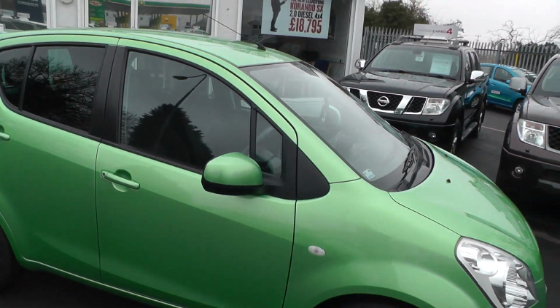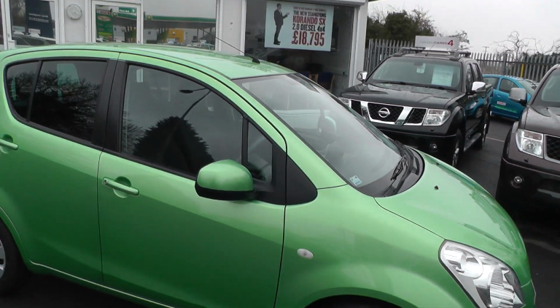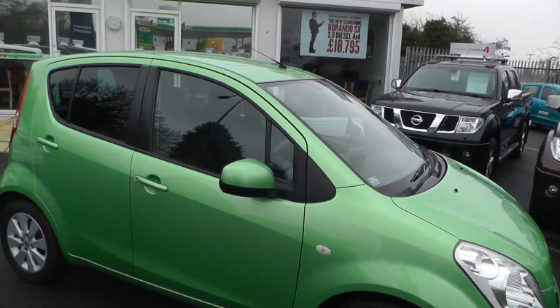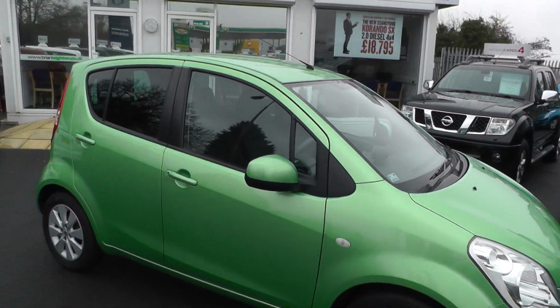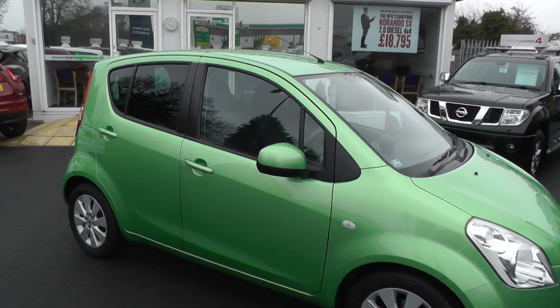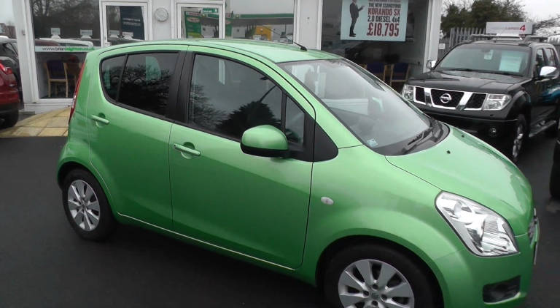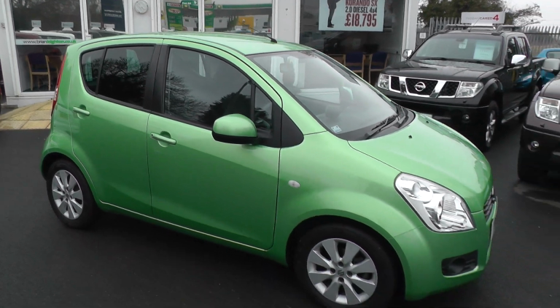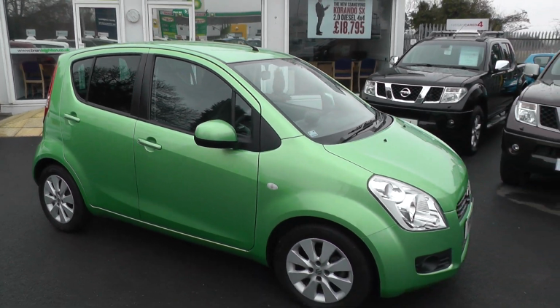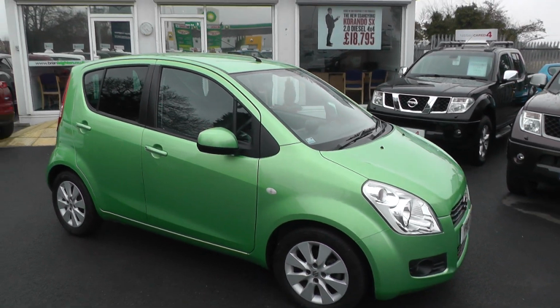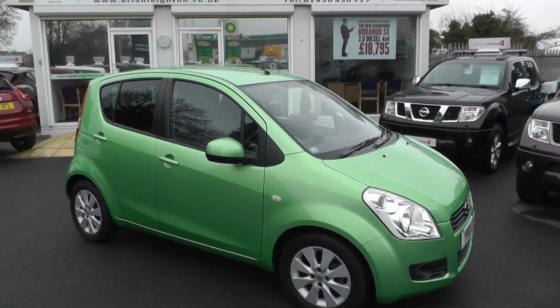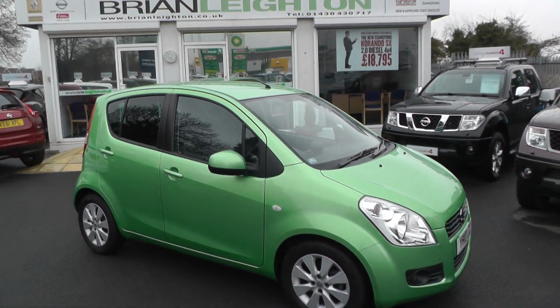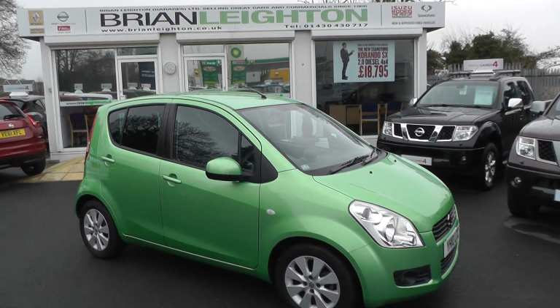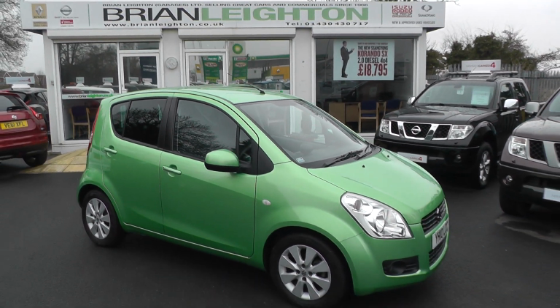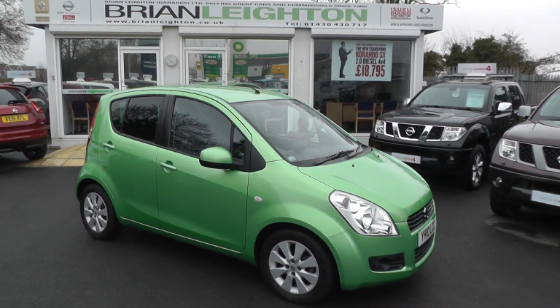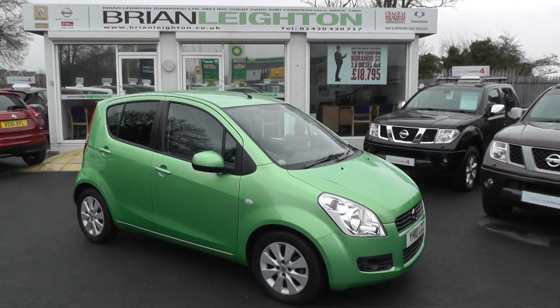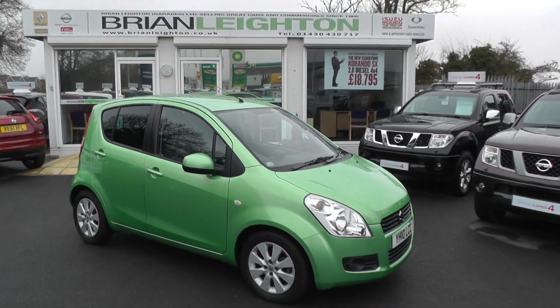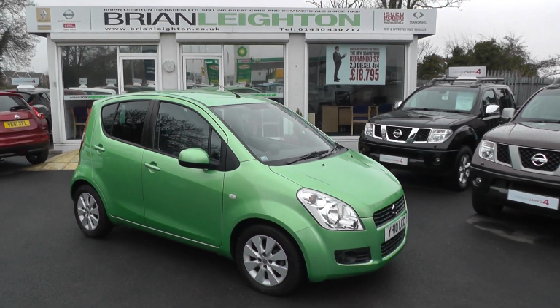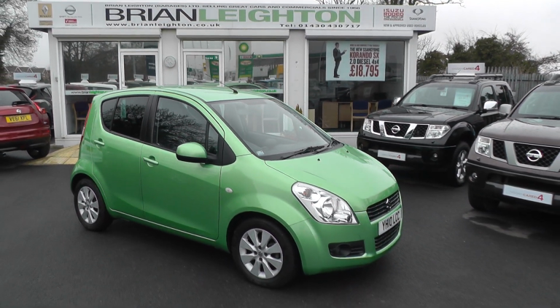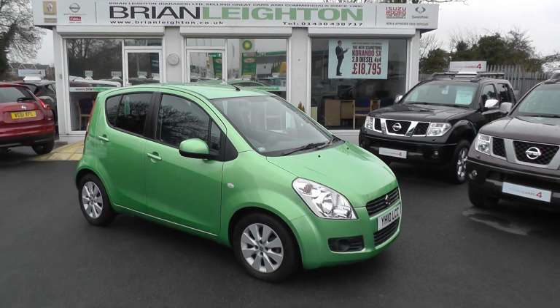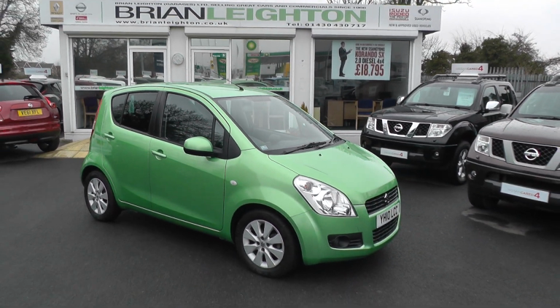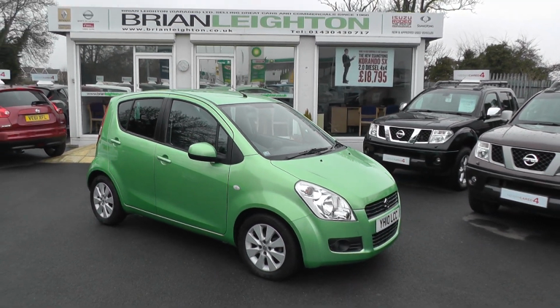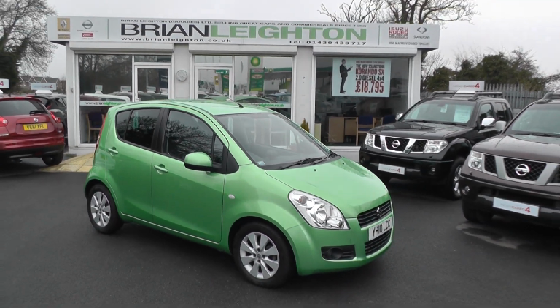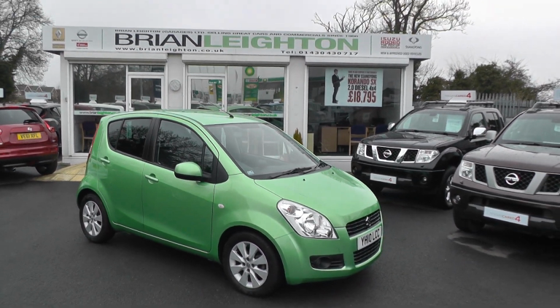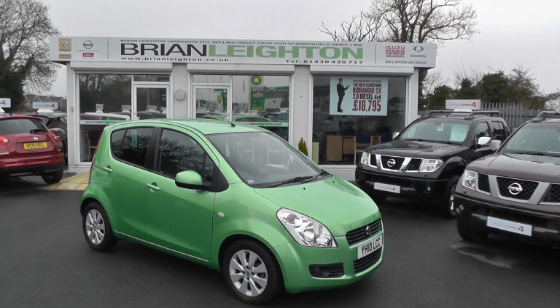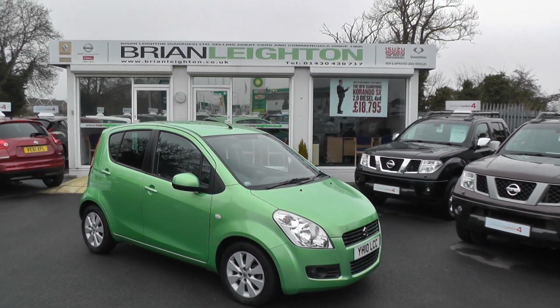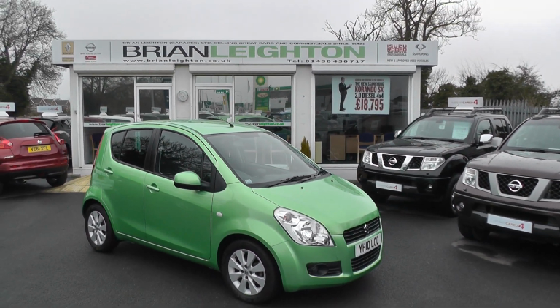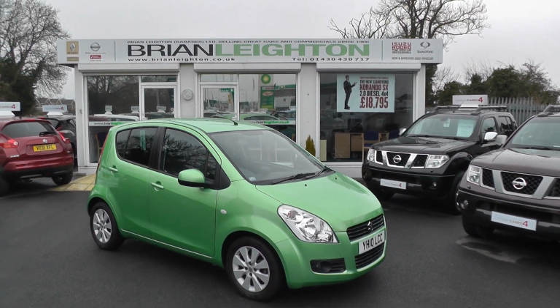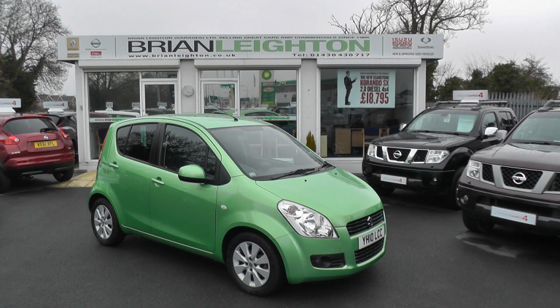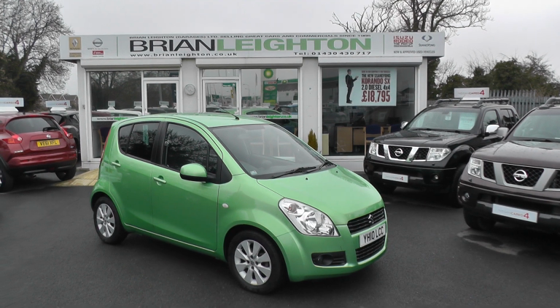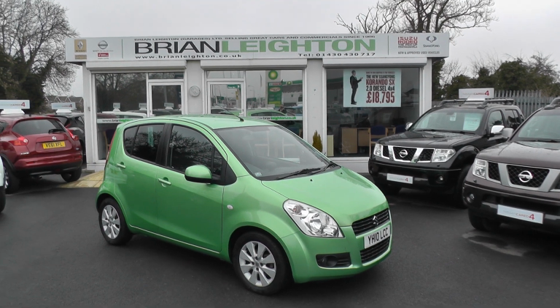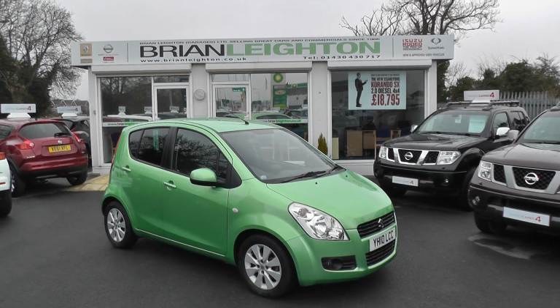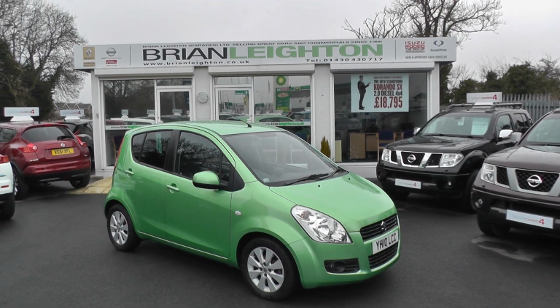This car is available to reserve online at www.brianlake.co.uk. If you choose to reserve this car online, you'll receive a £100 discount.